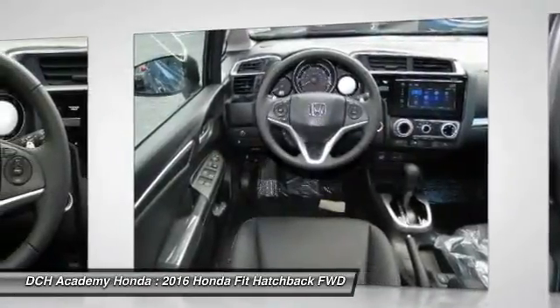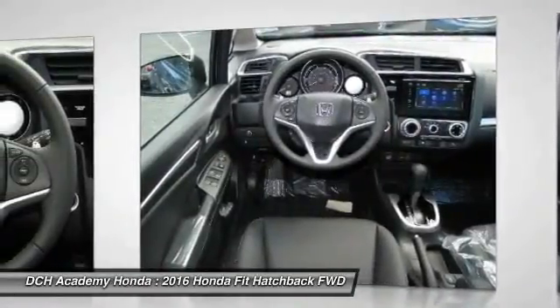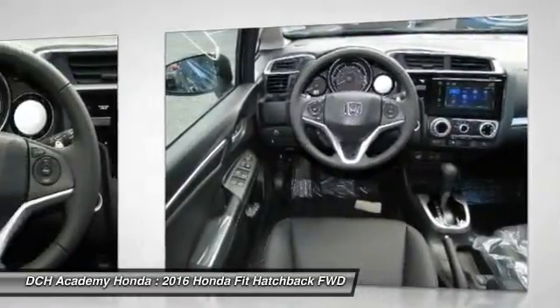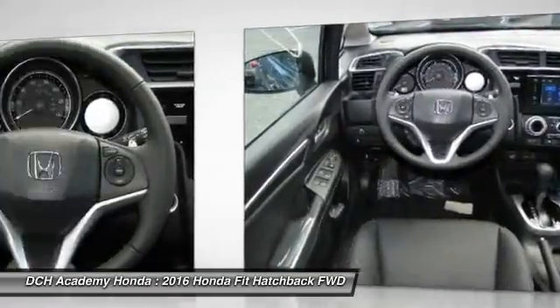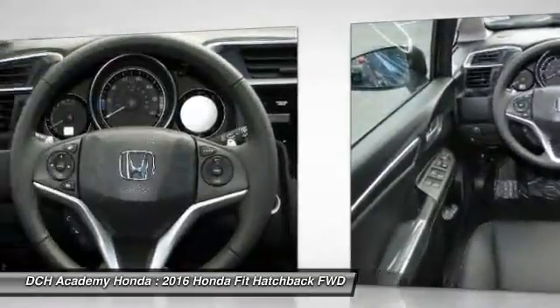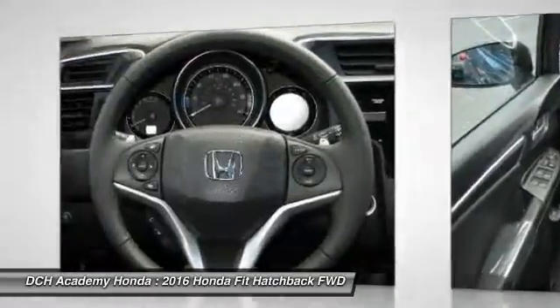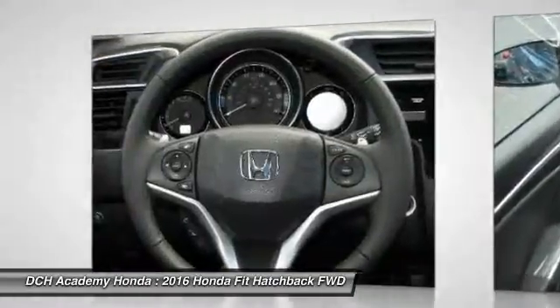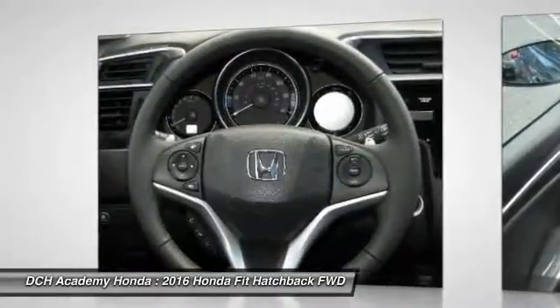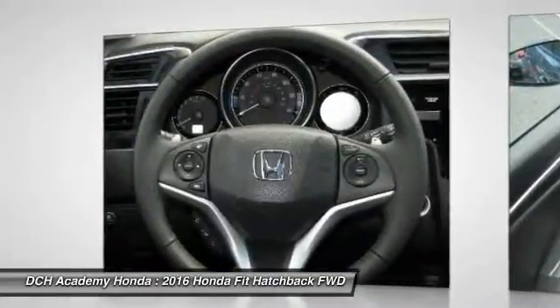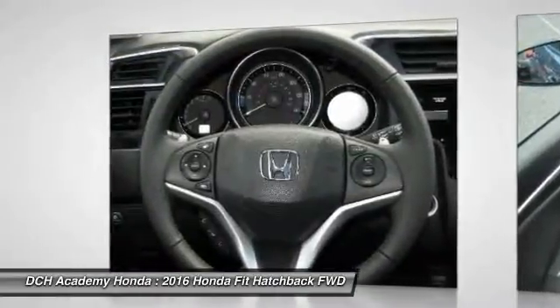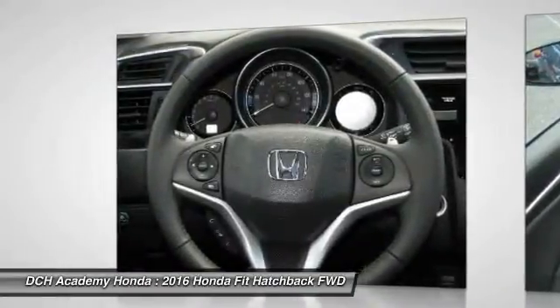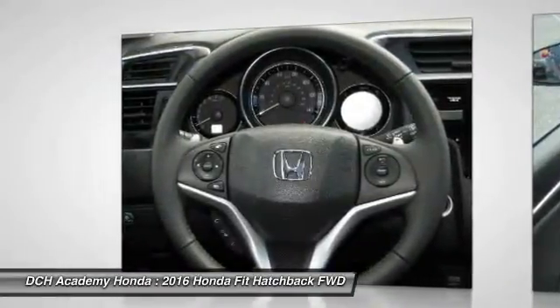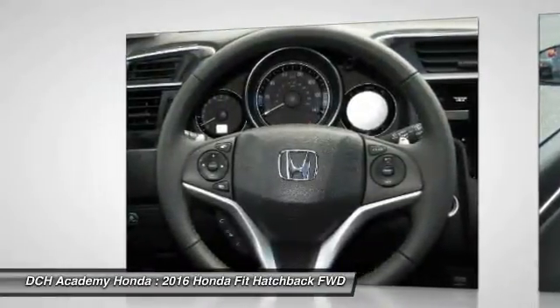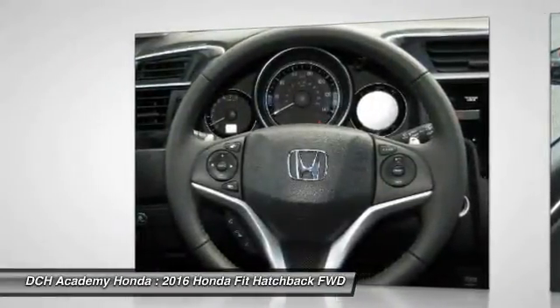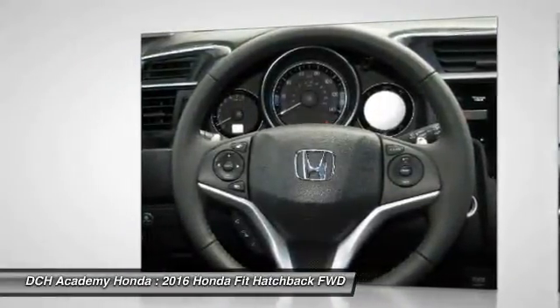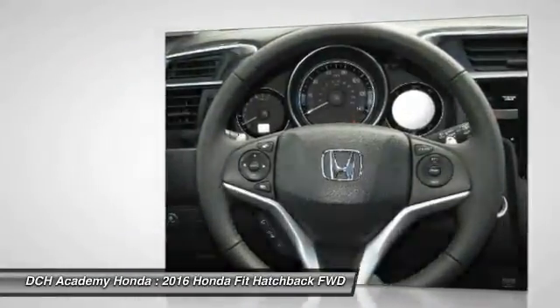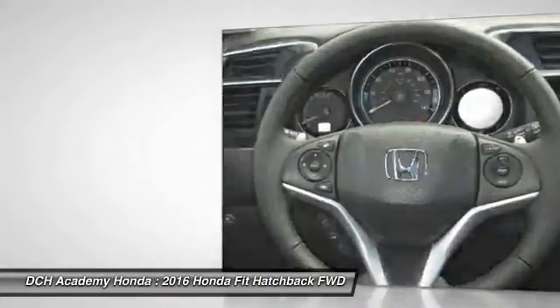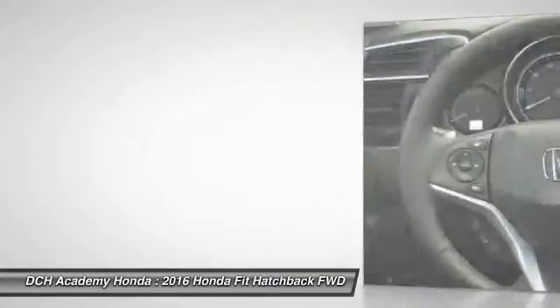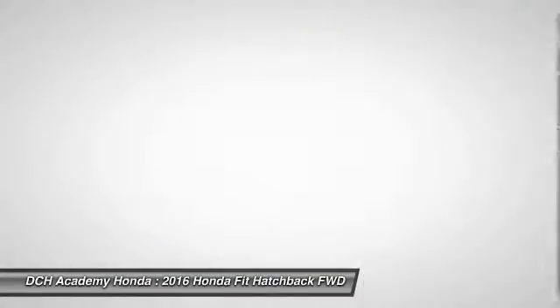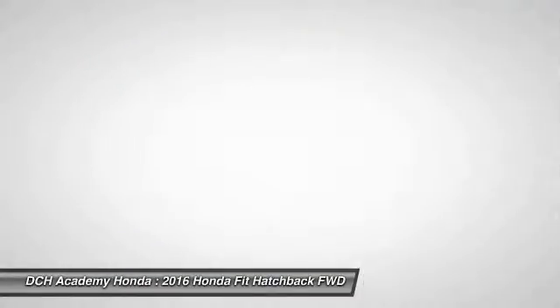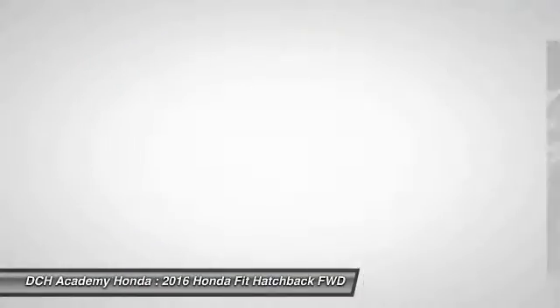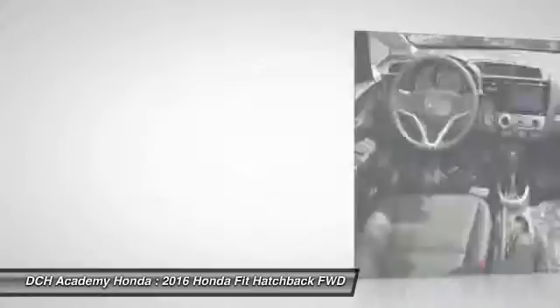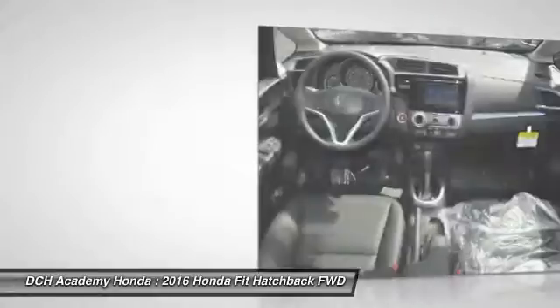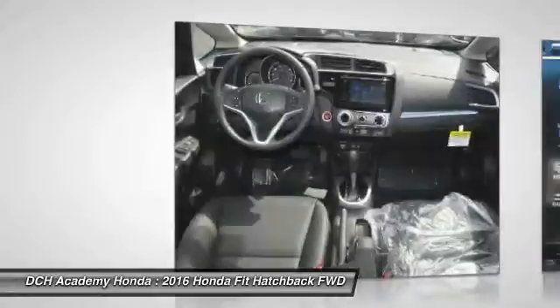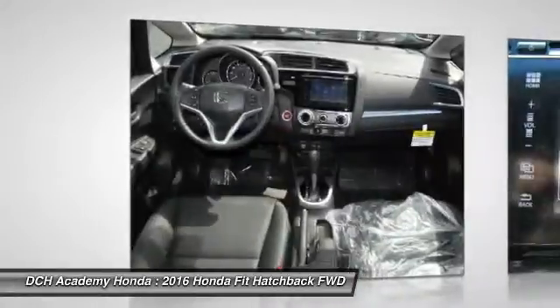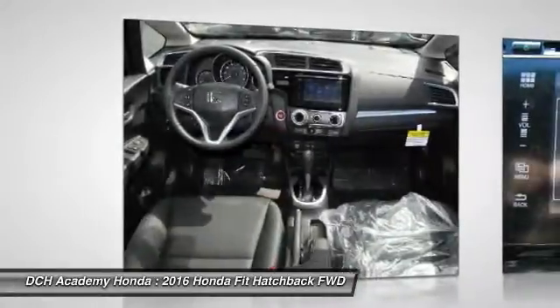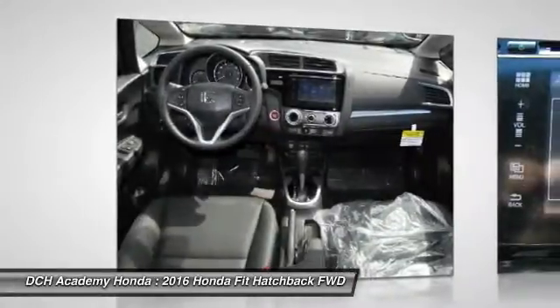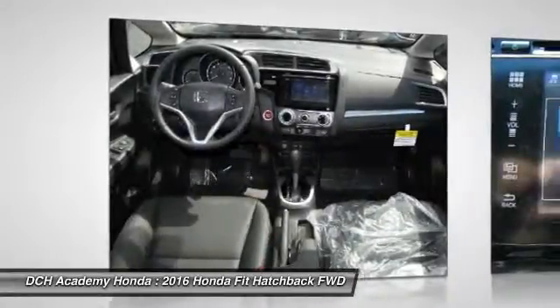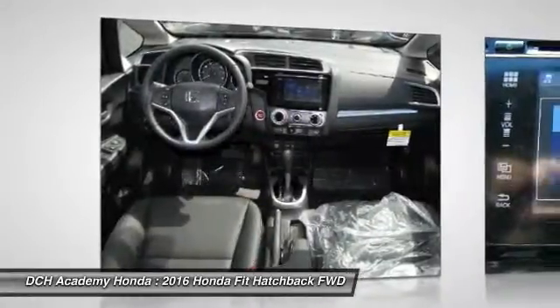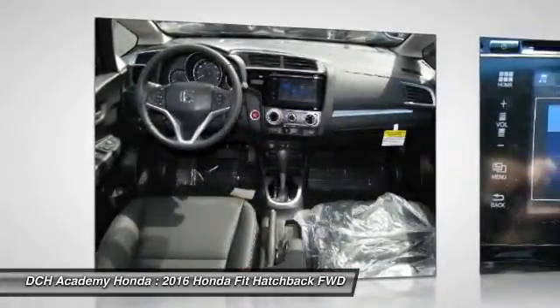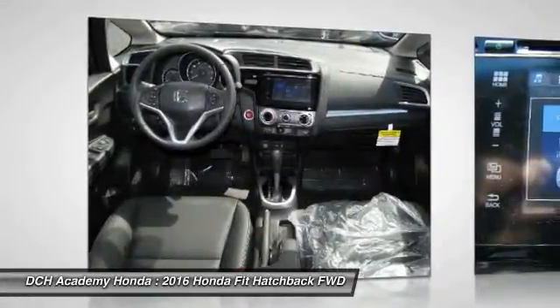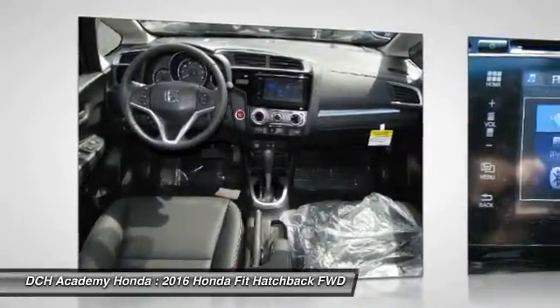Bluetooth, moonroof, leather-wrapped steering wheel, power steering, adjustable steering wheel.